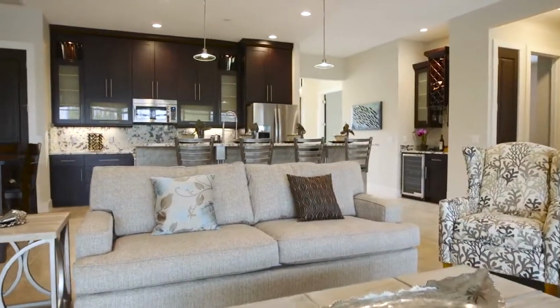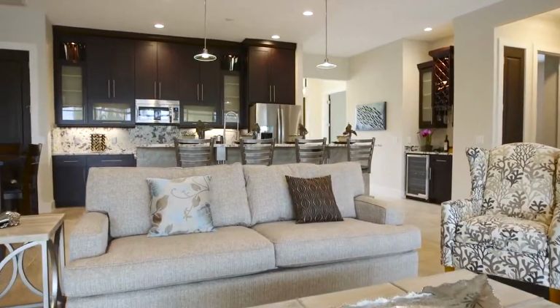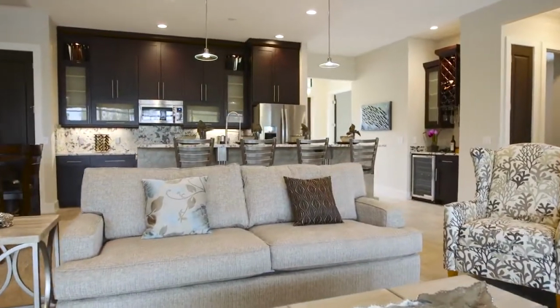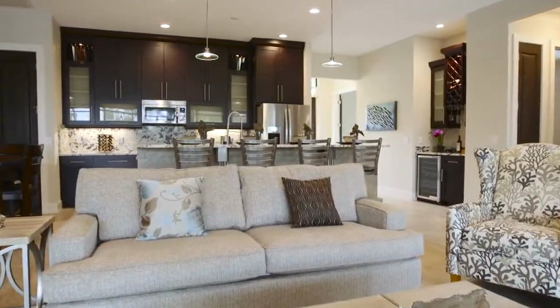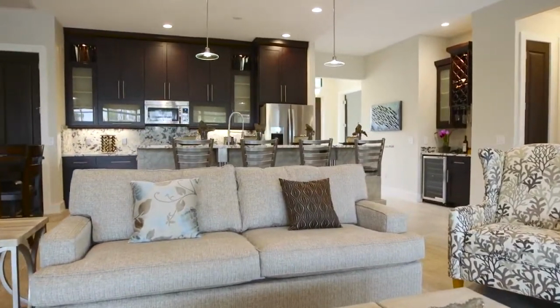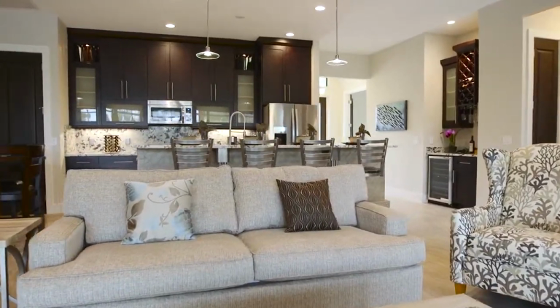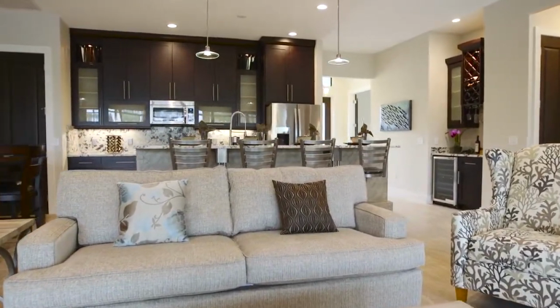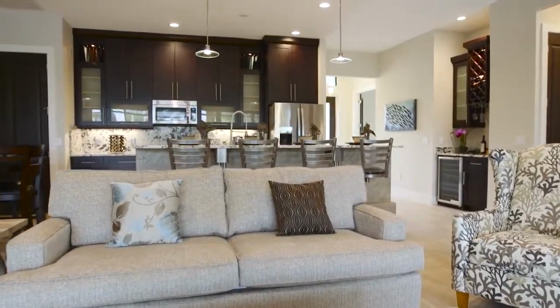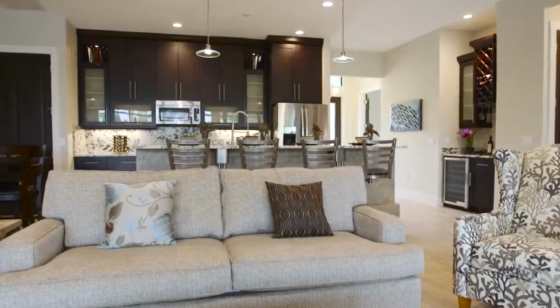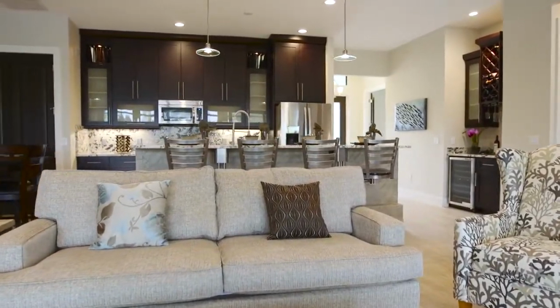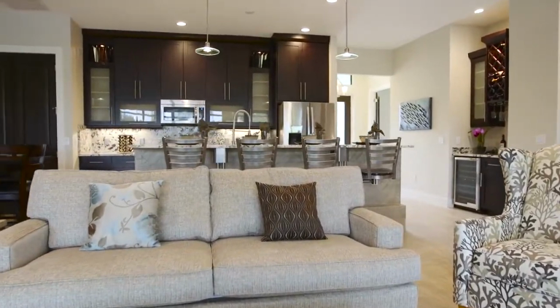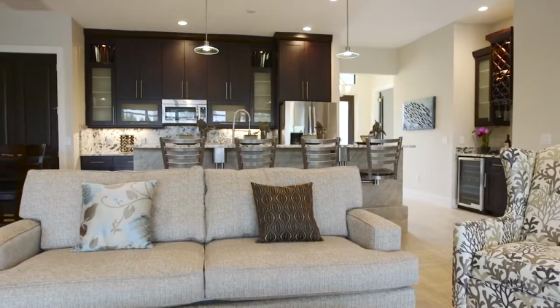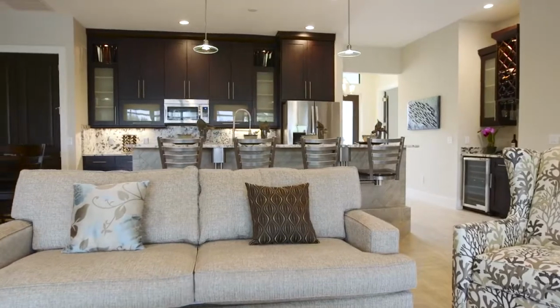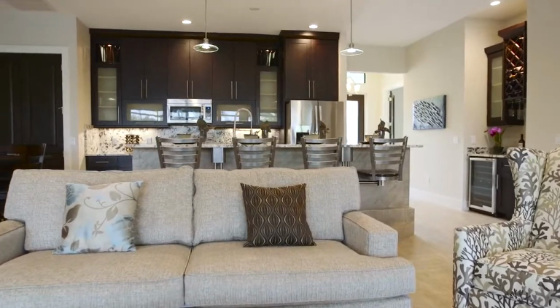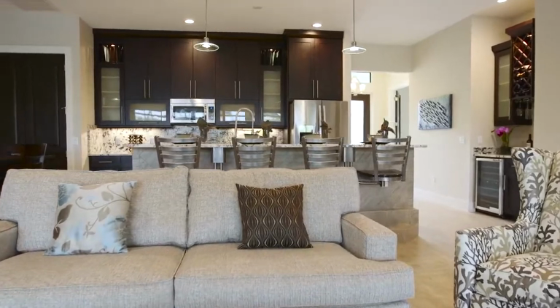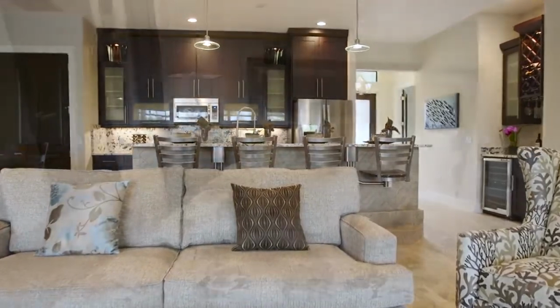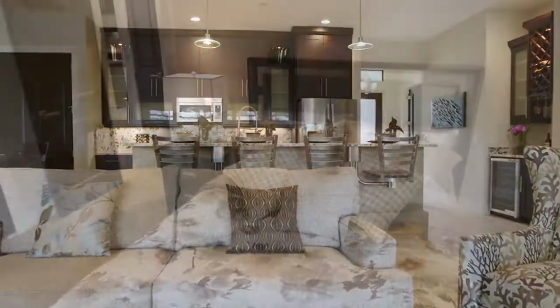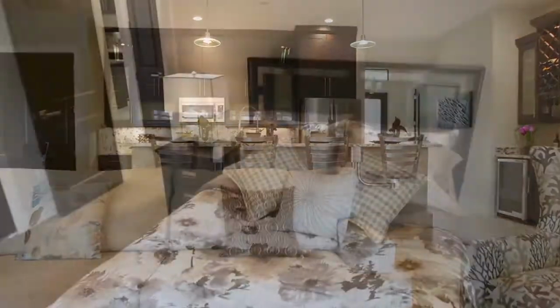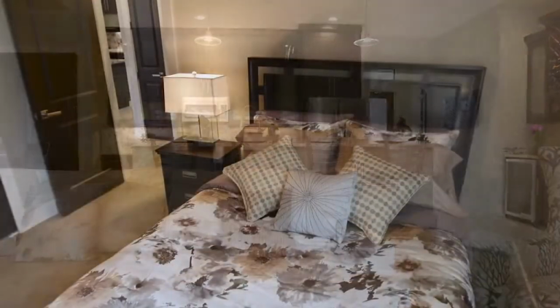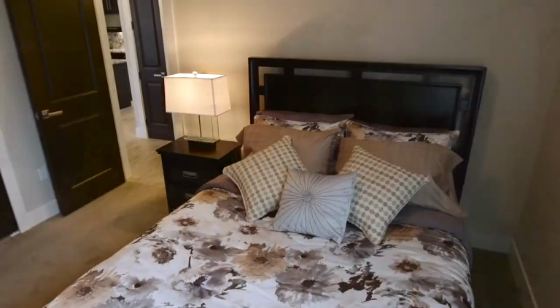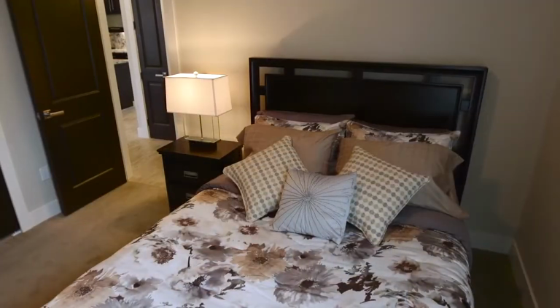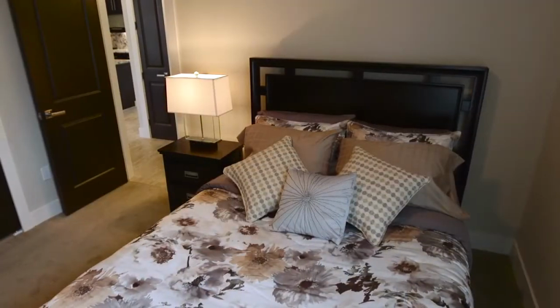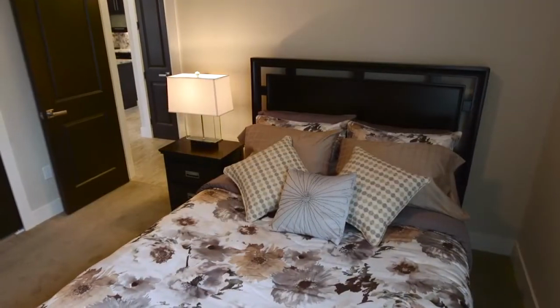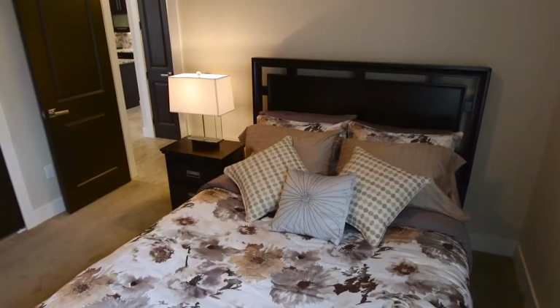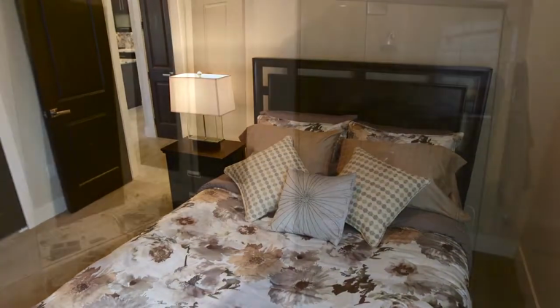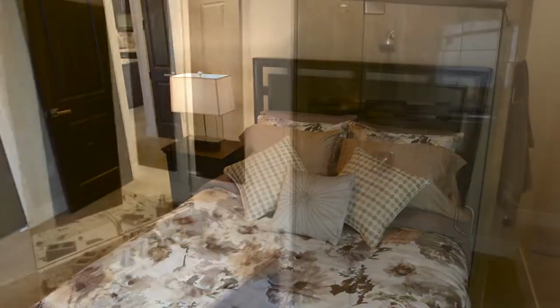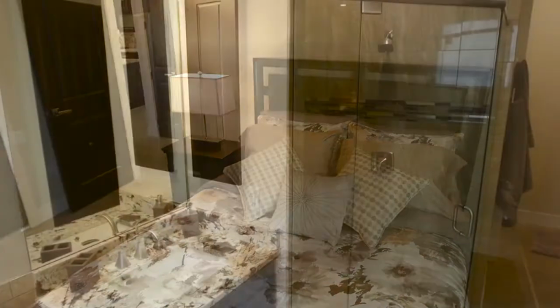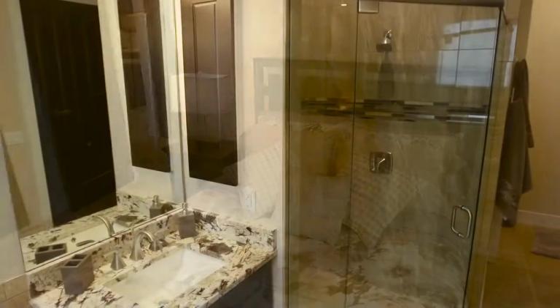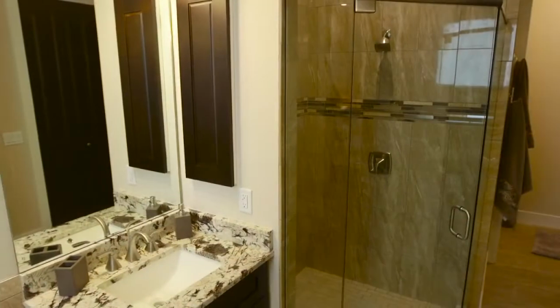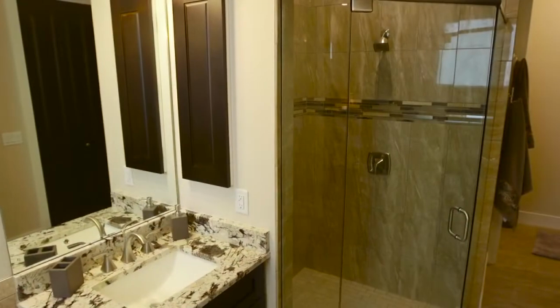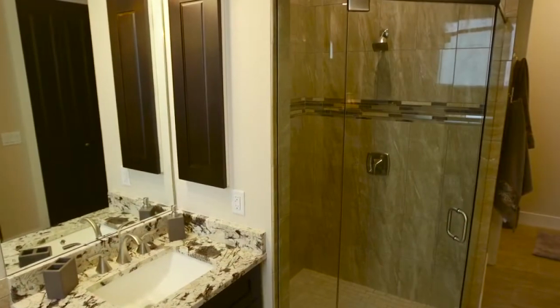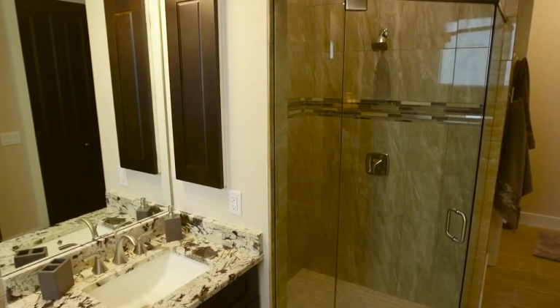The Osprey Grand is a 2,100 square foot, three bedroom, three bath, three car garage.